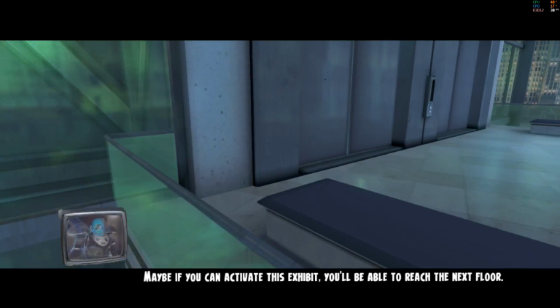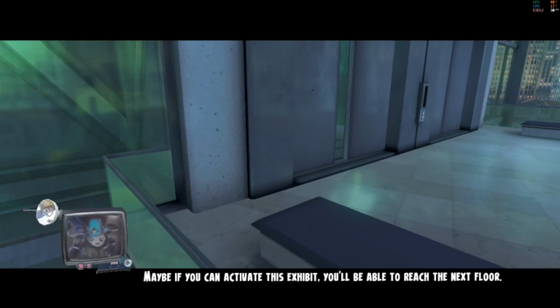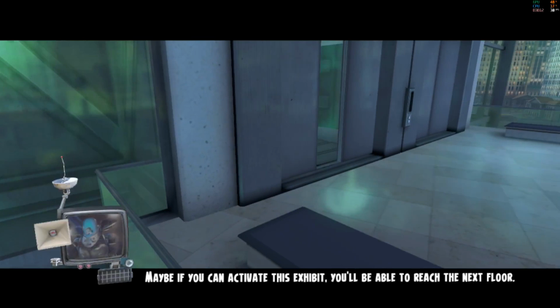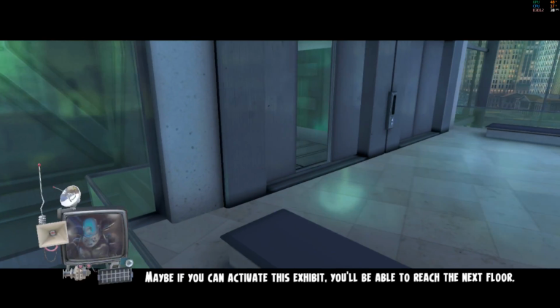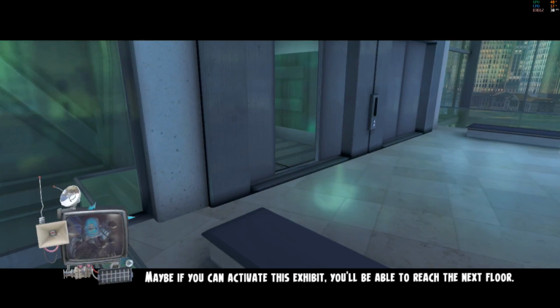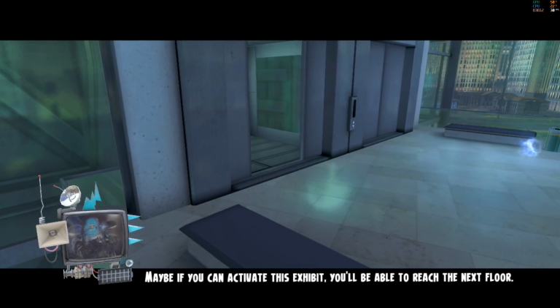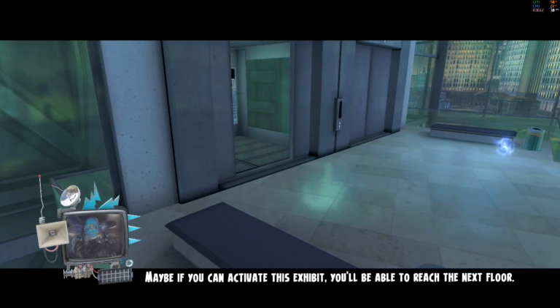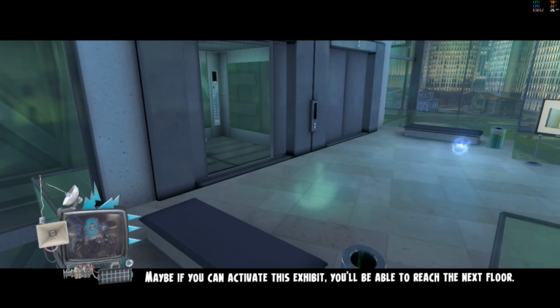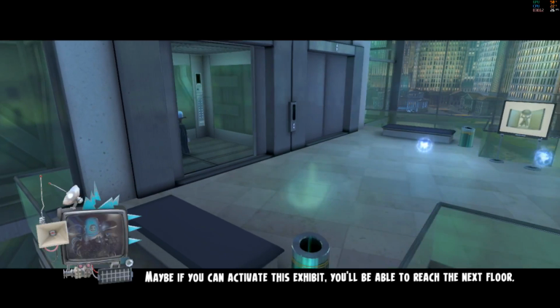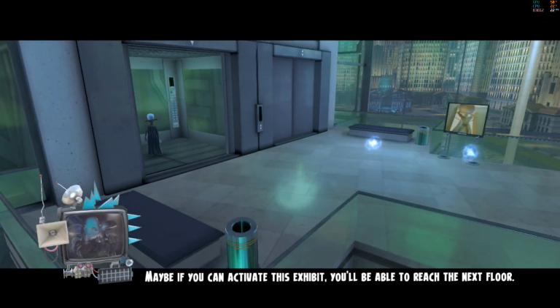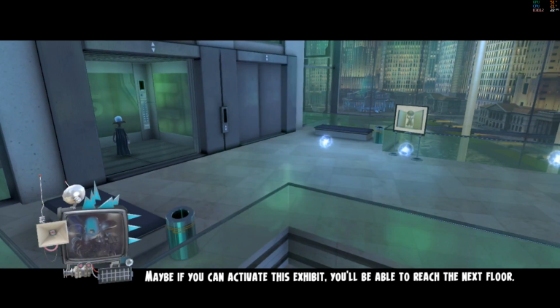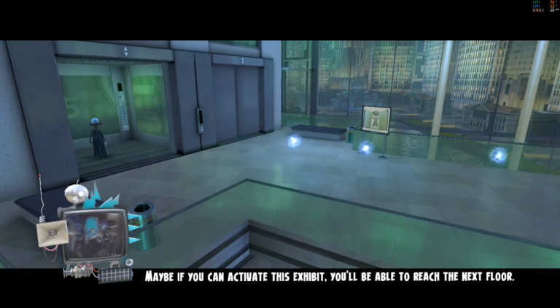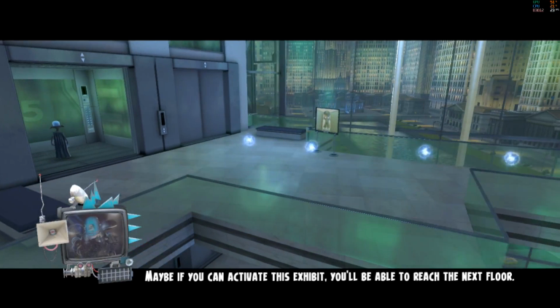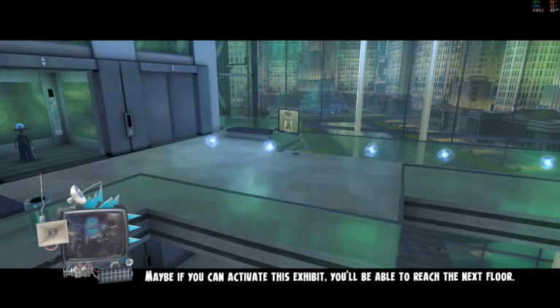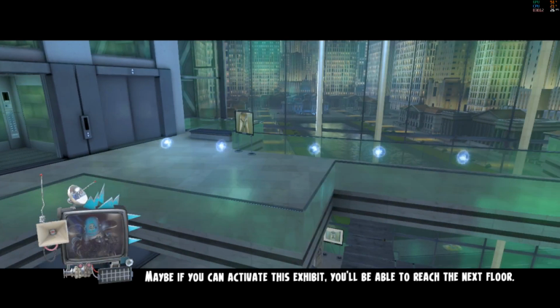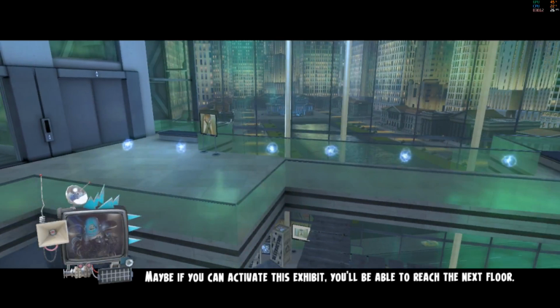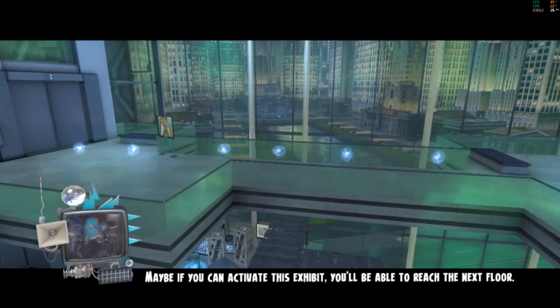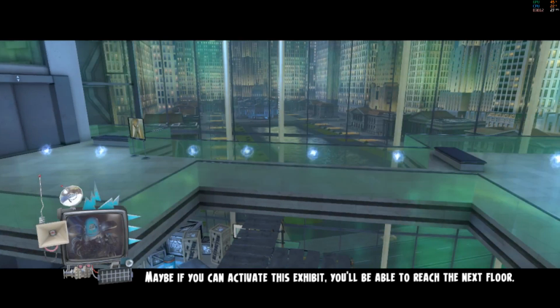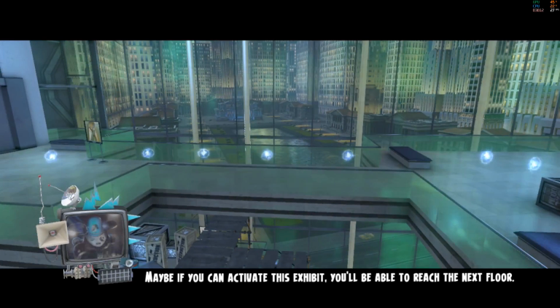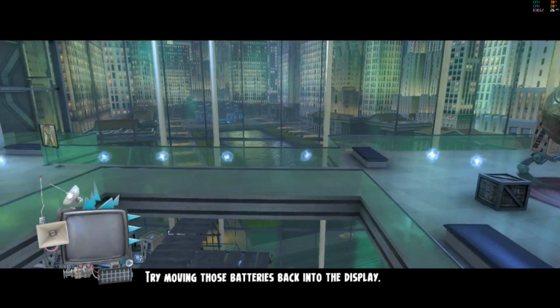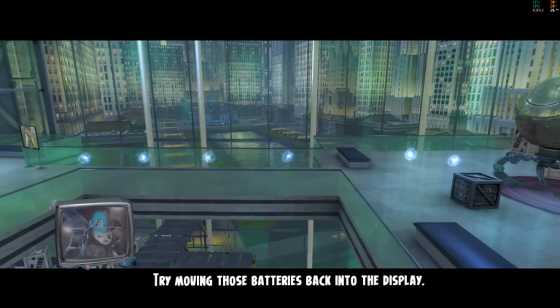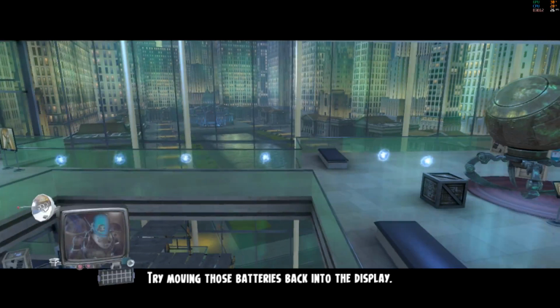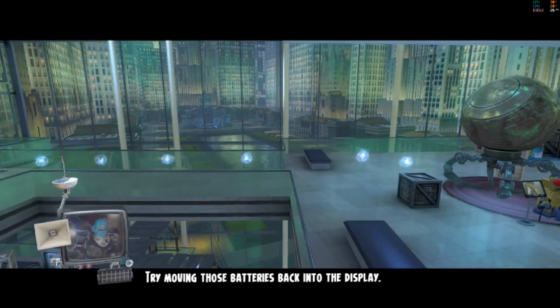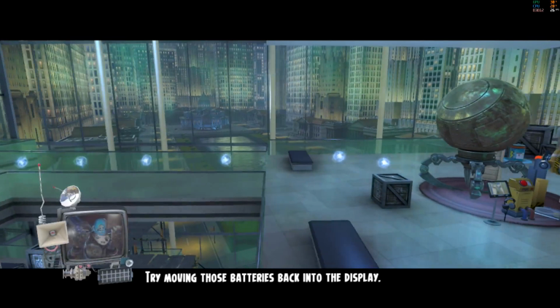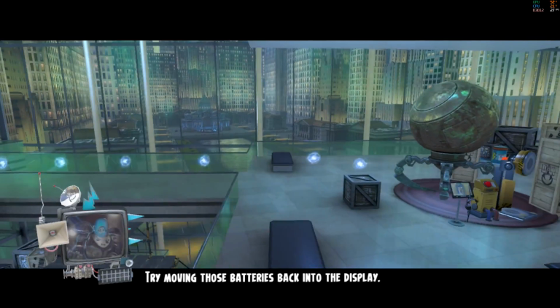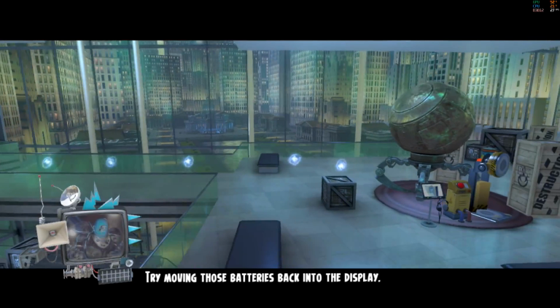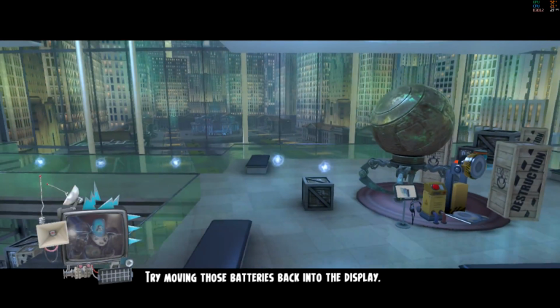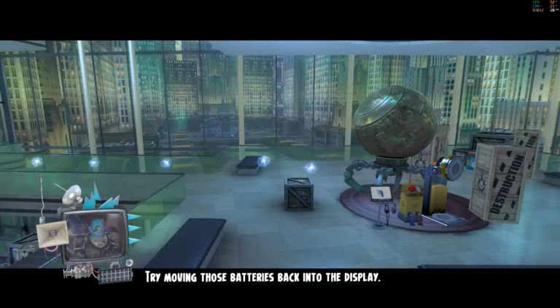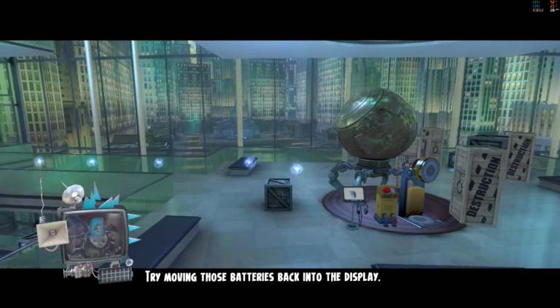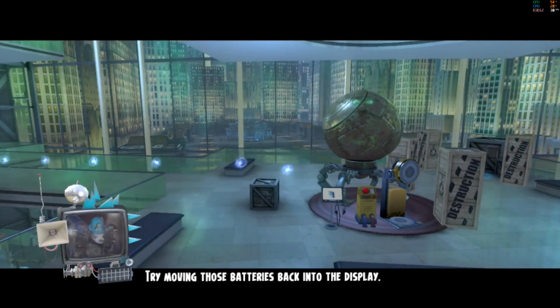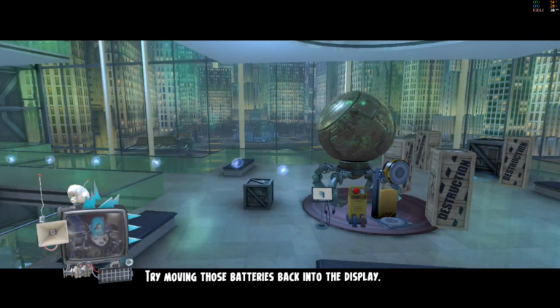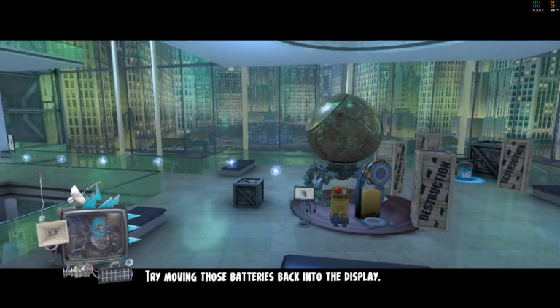Maybe if you can activate this exhibit, you'll be able to reach the next floor. Try moving those batteries back into the display.